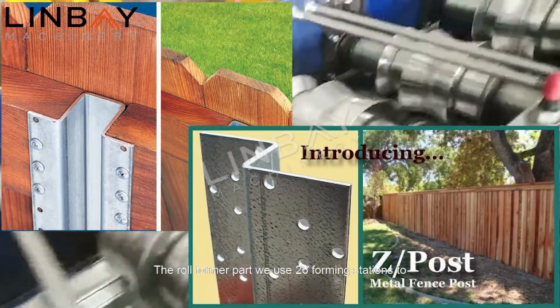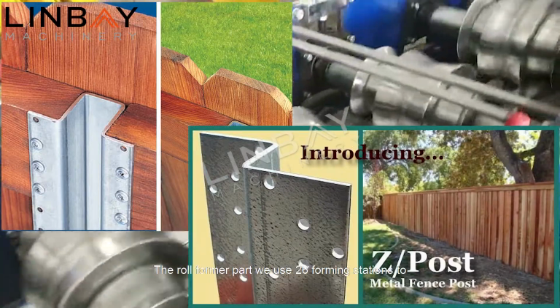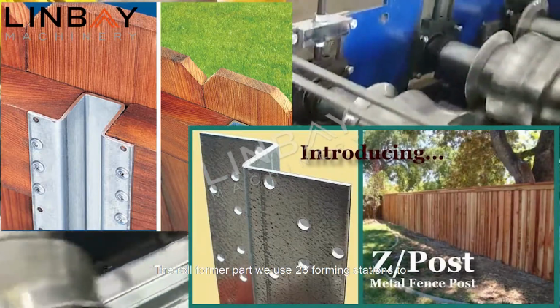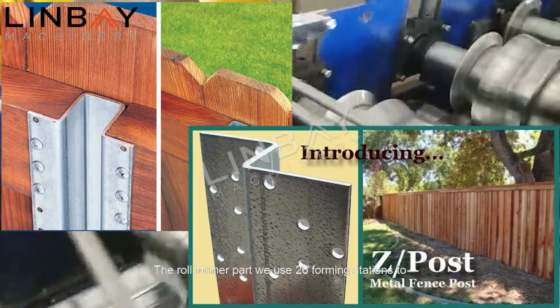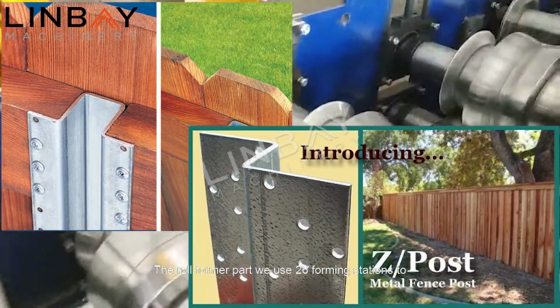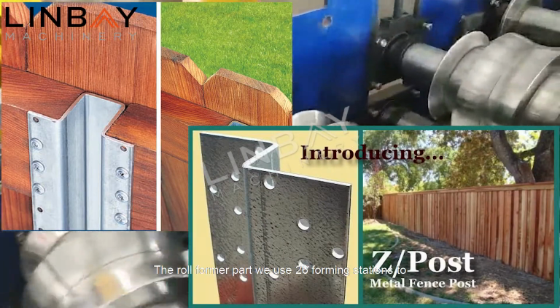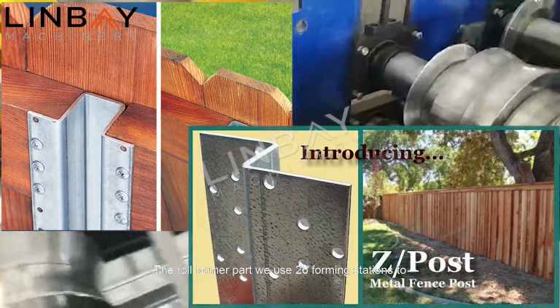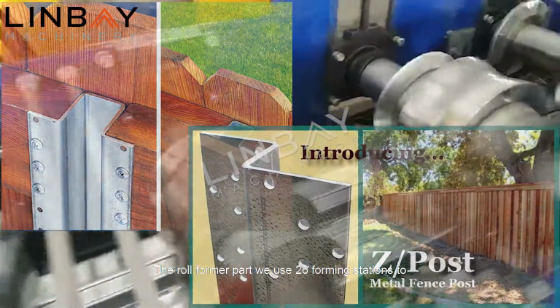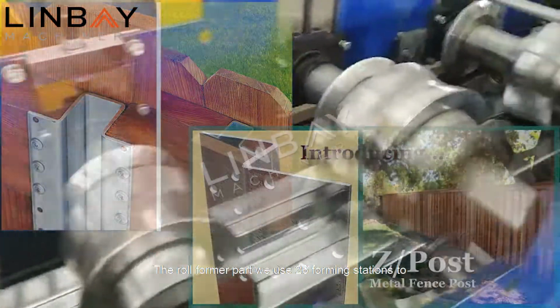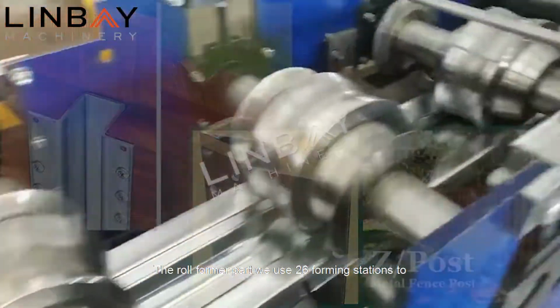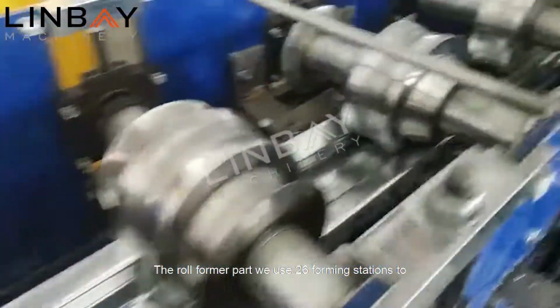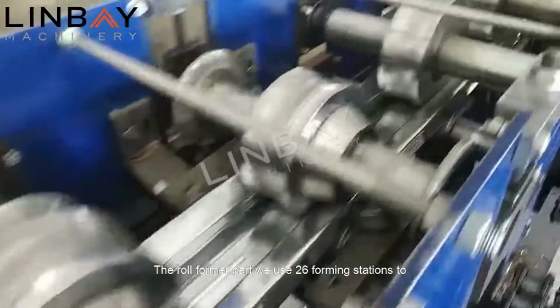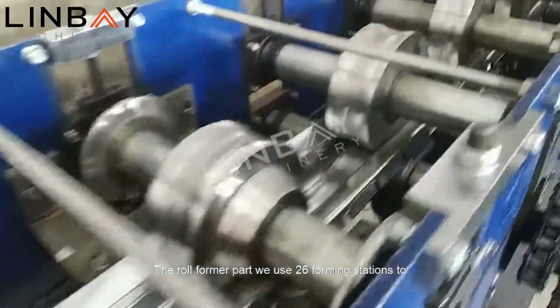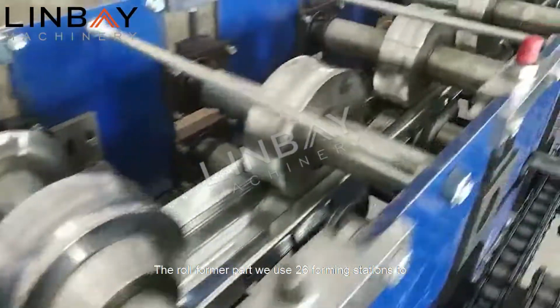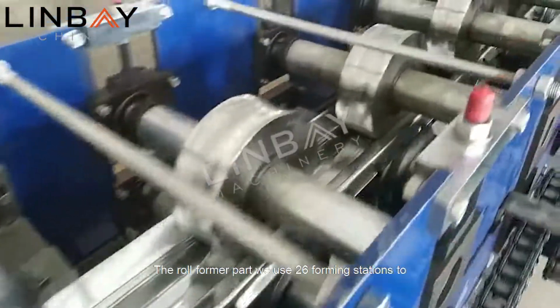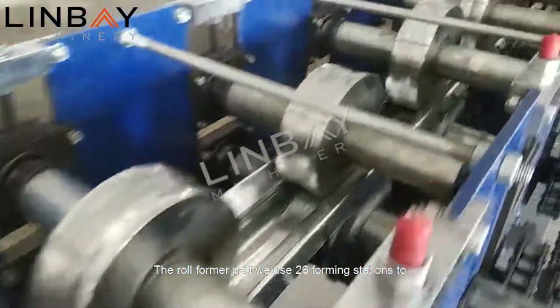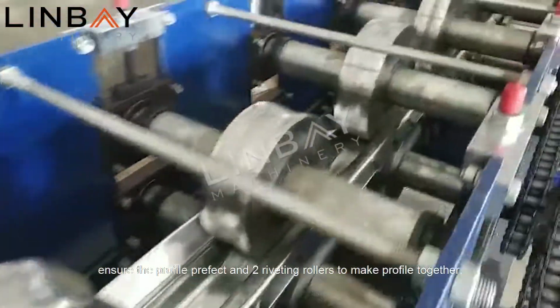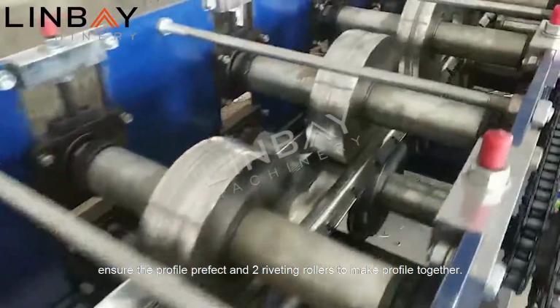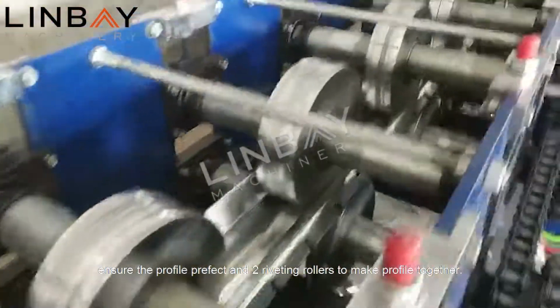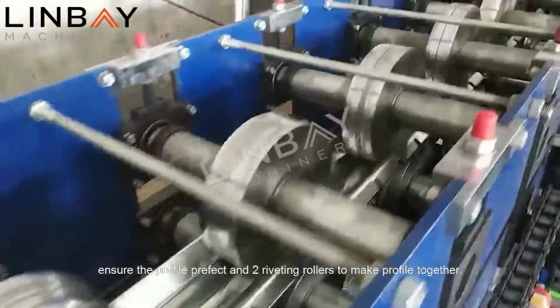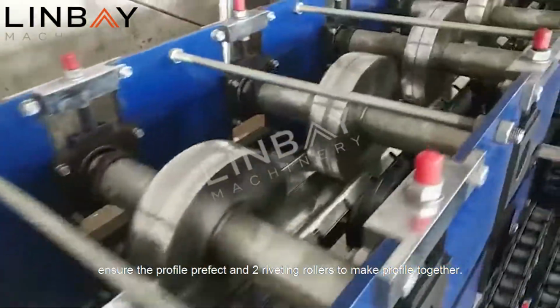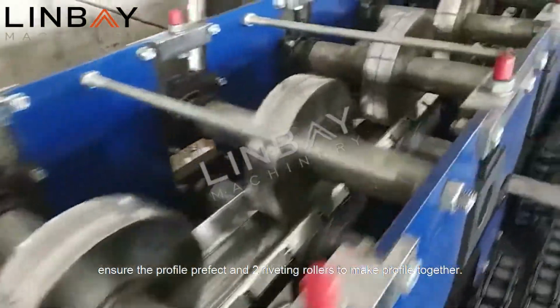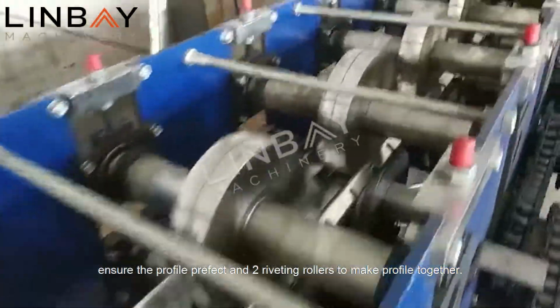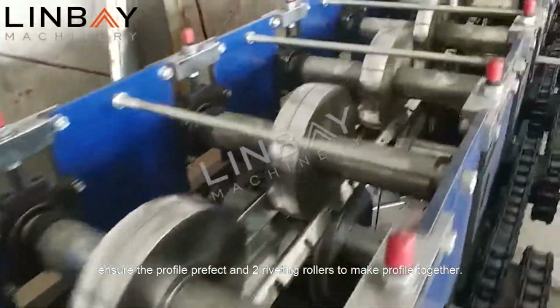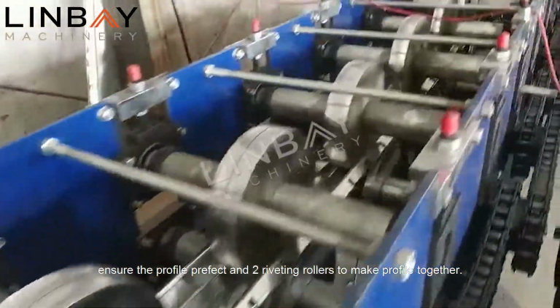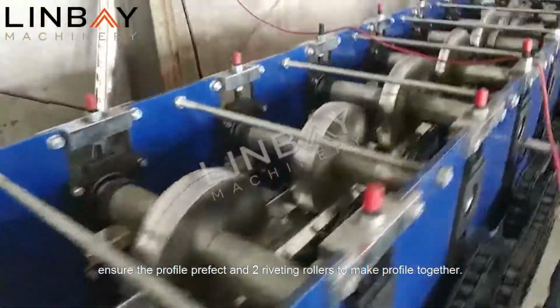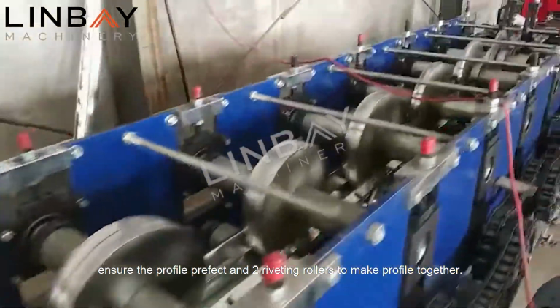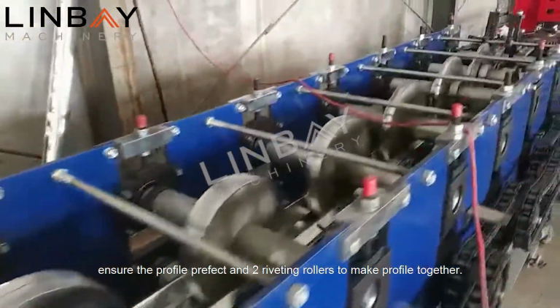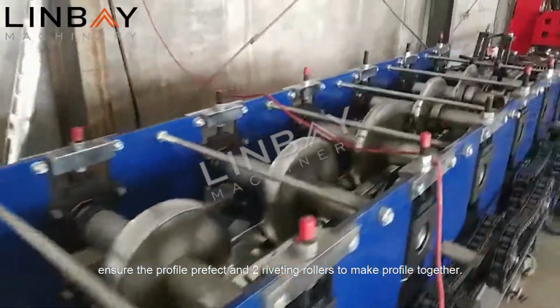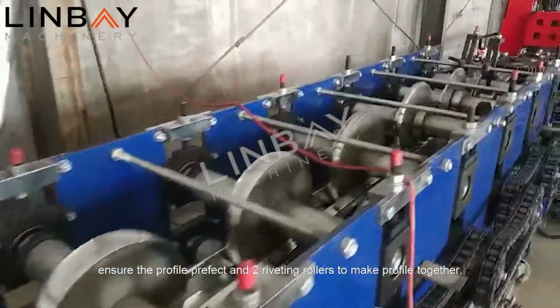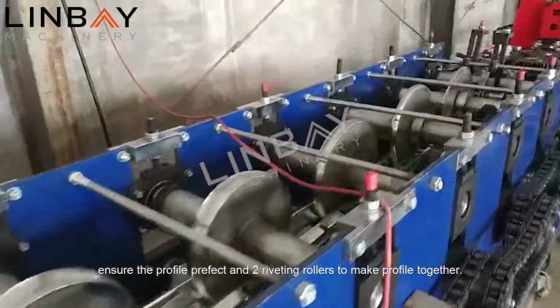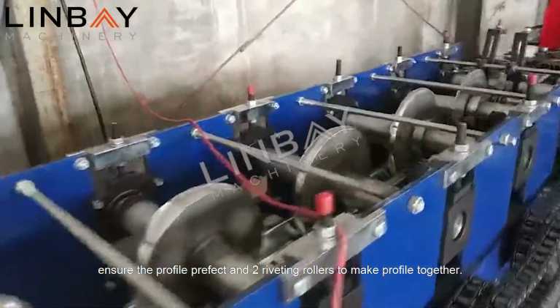The roll former part uses 26 forming stations to ensure the profile is perfect, and two riveting rollers to make the profile together.